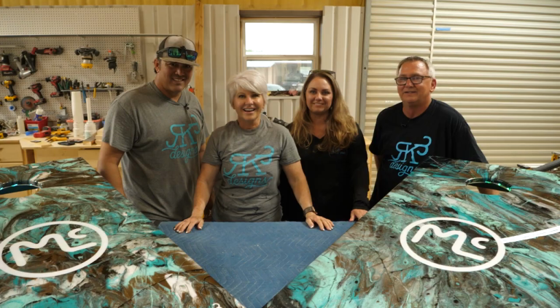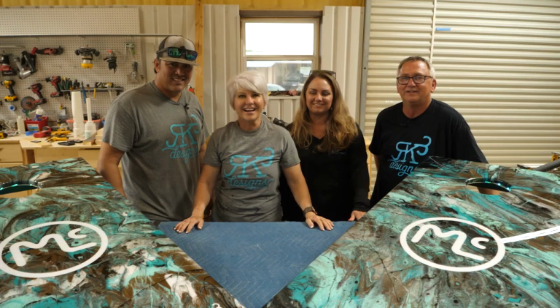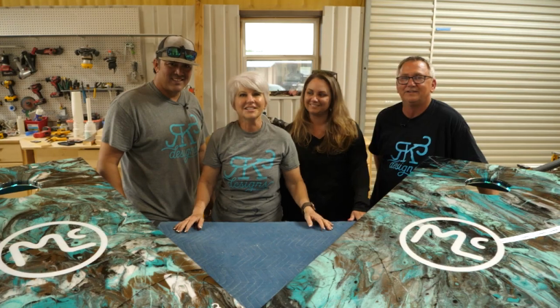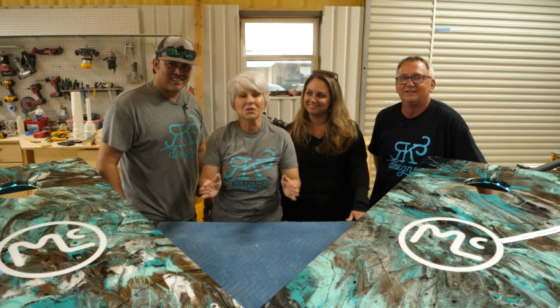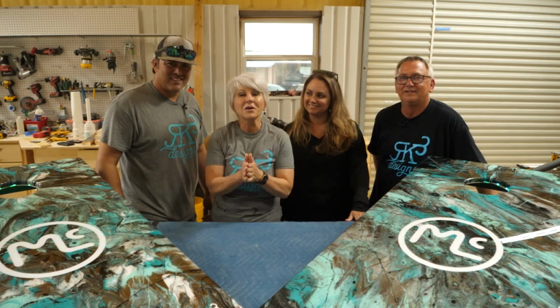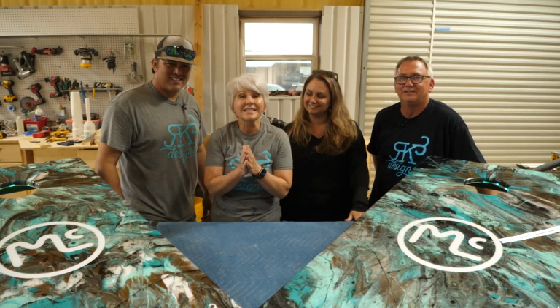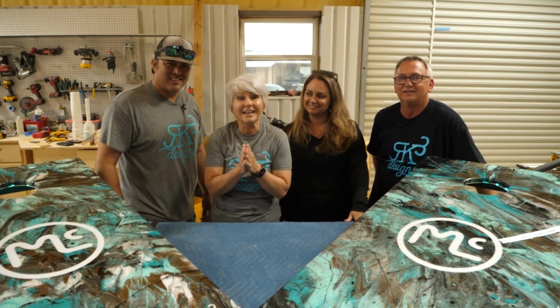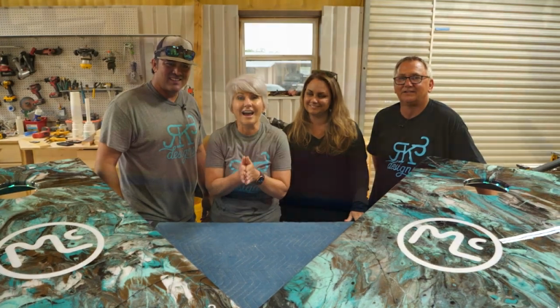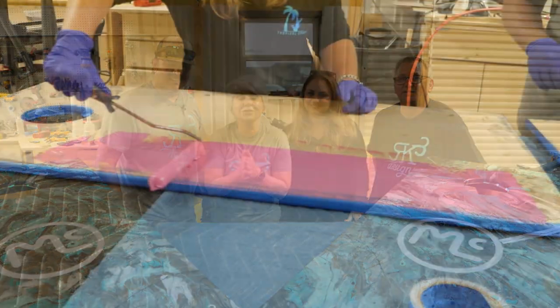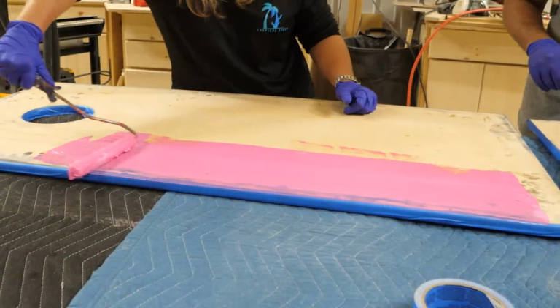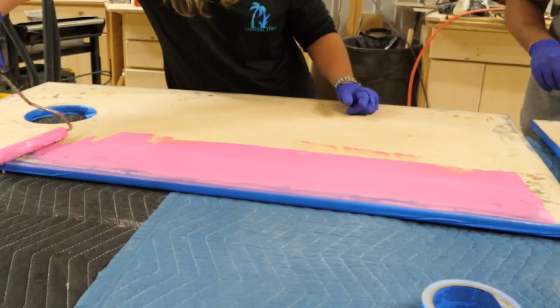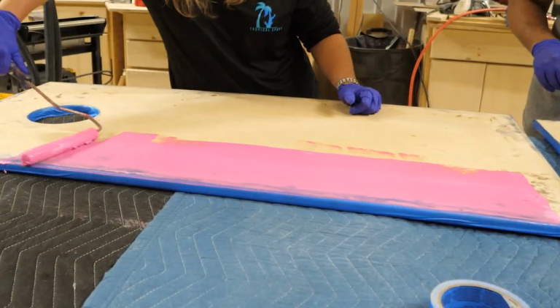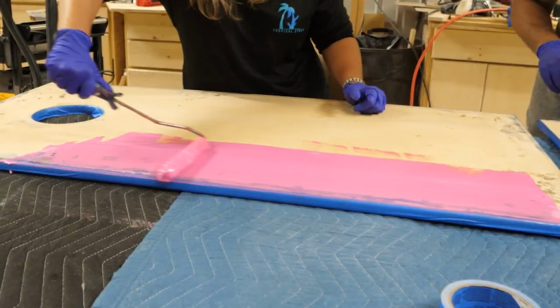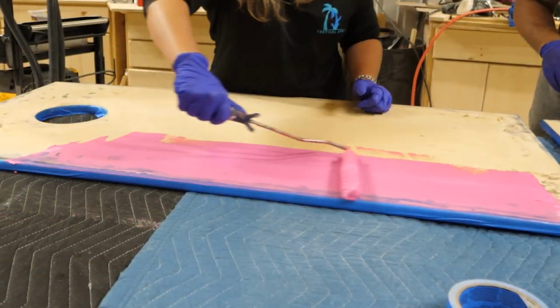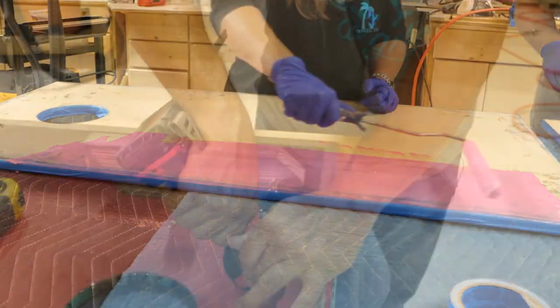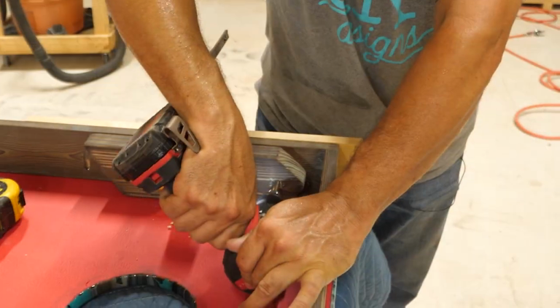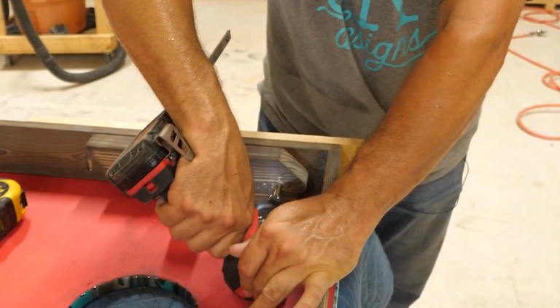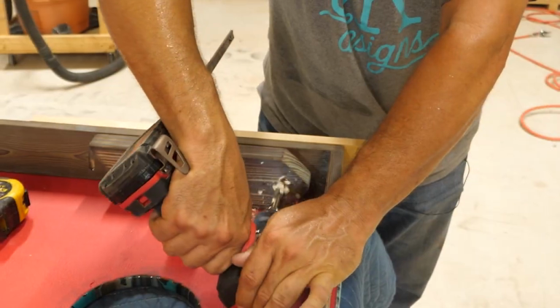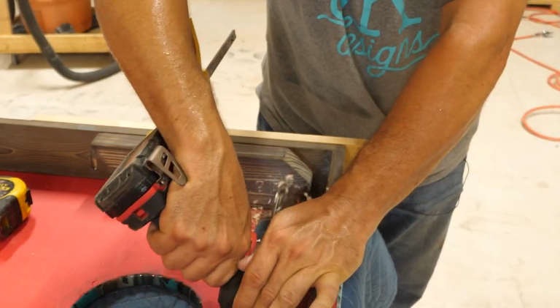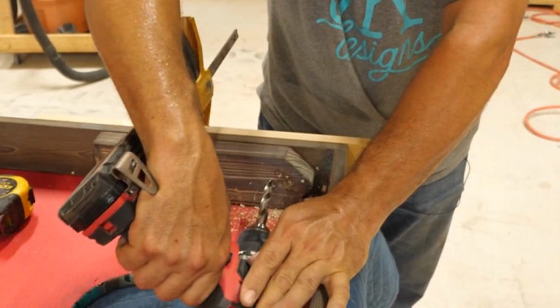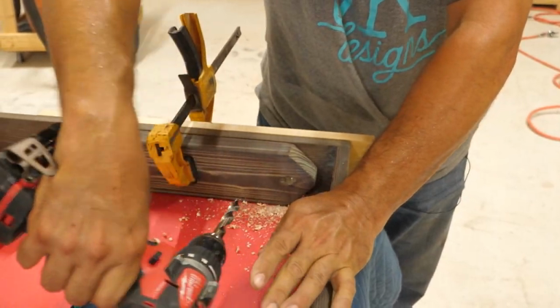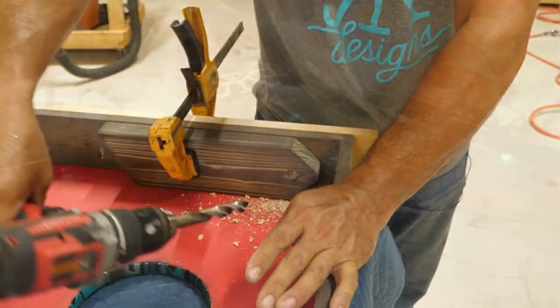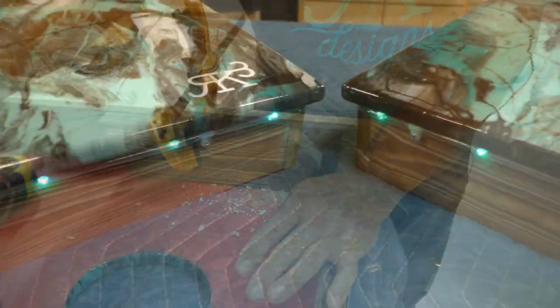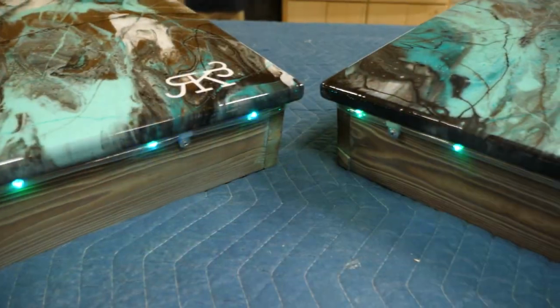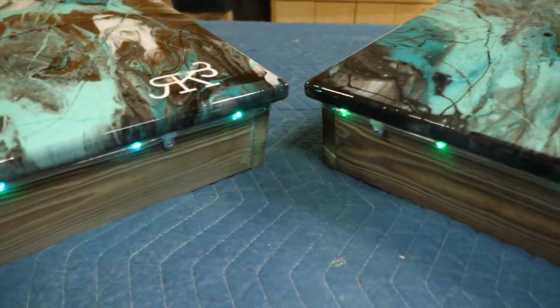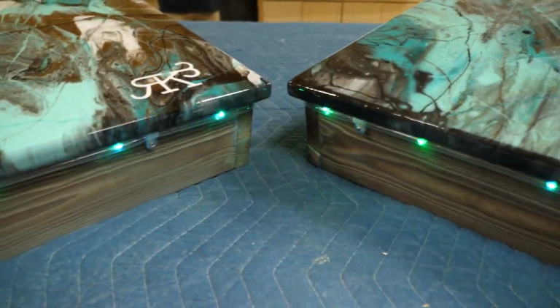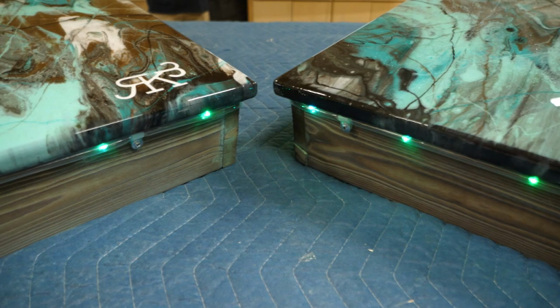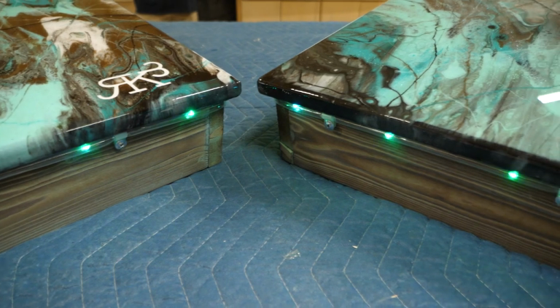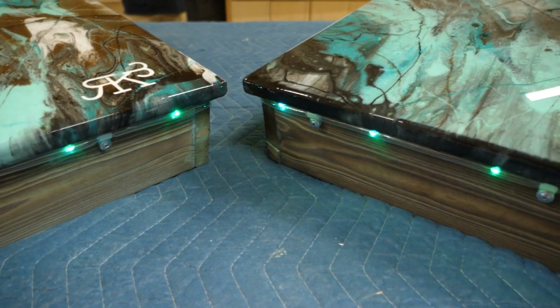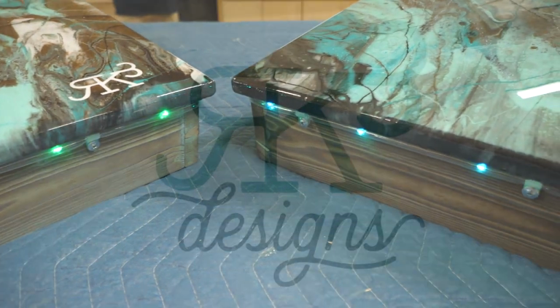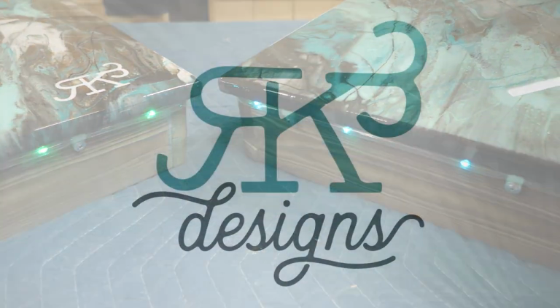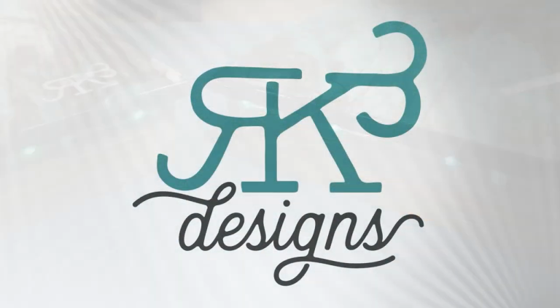Hey guys, you want to see how to make some really cool cornhole boards? Stay tuned and enjoy the video.